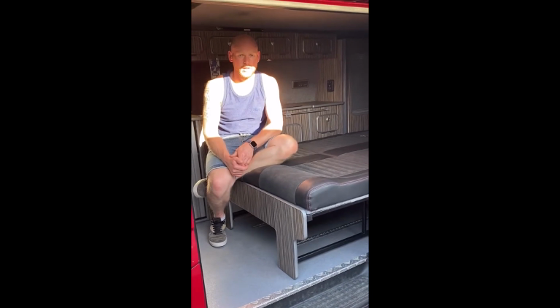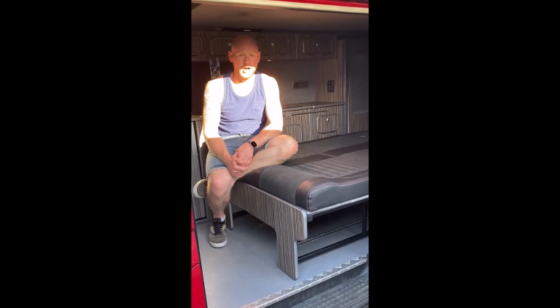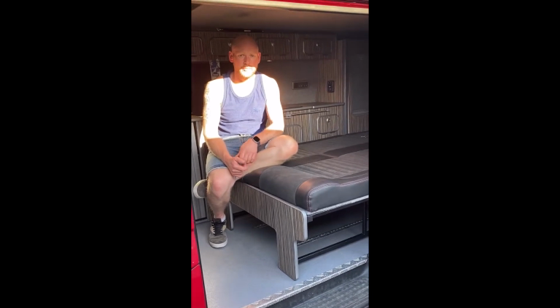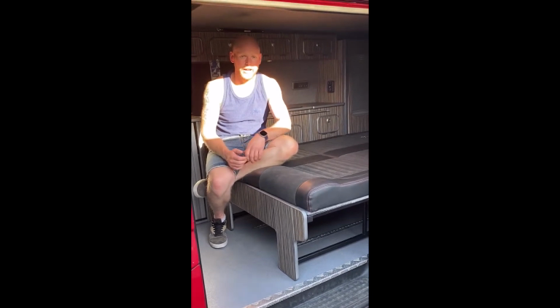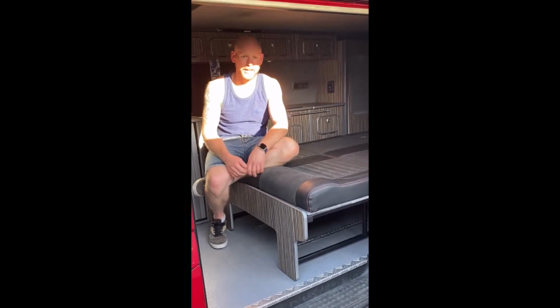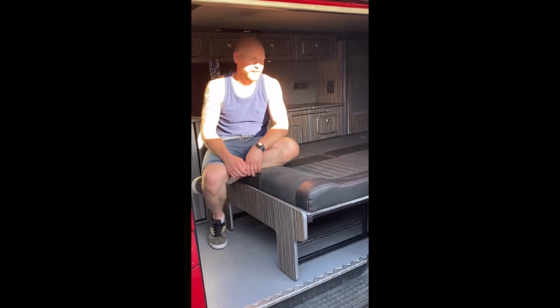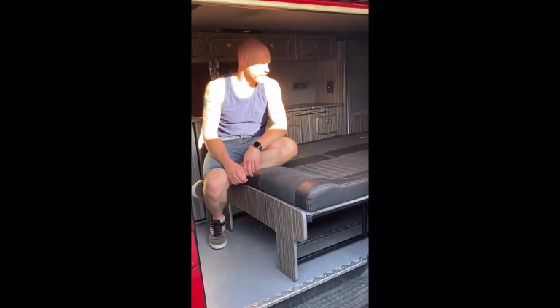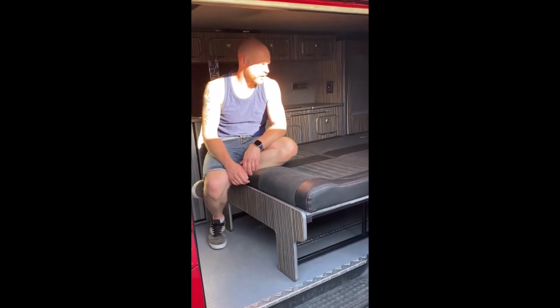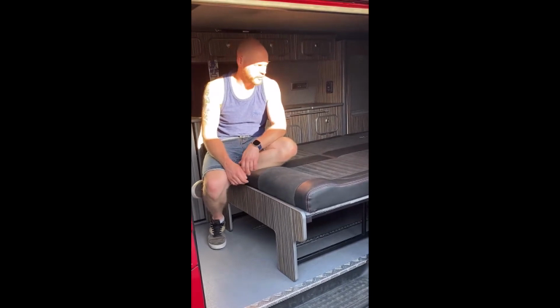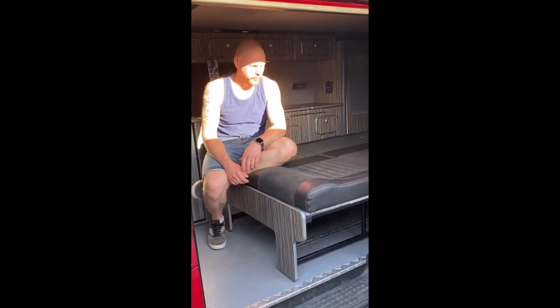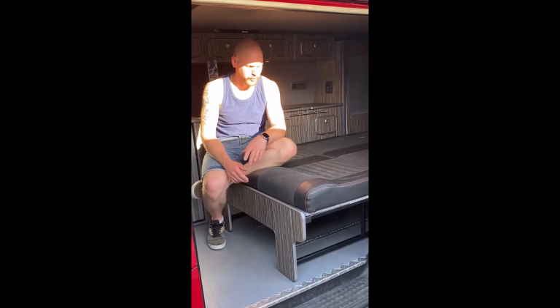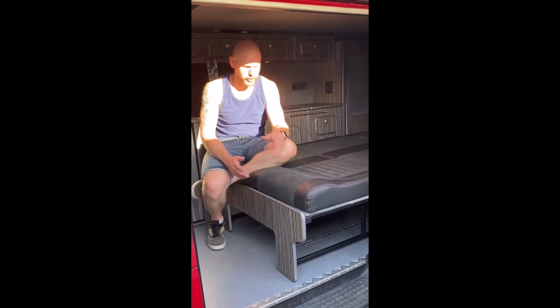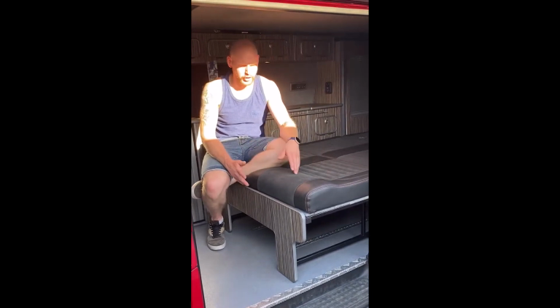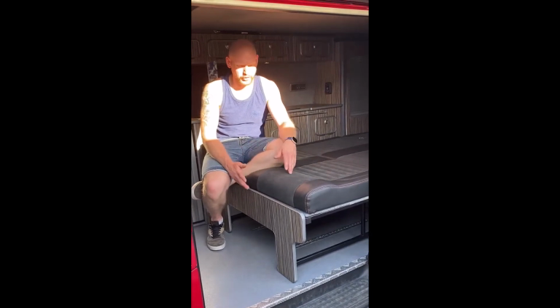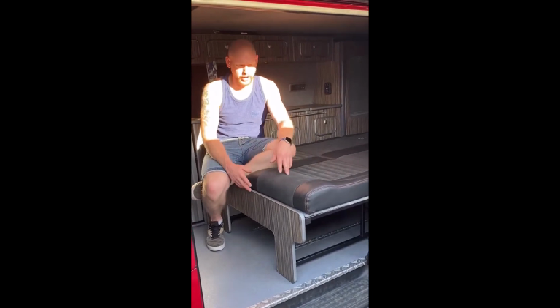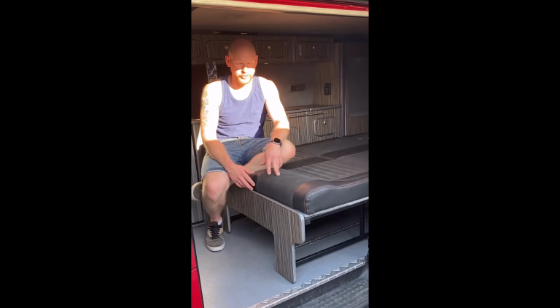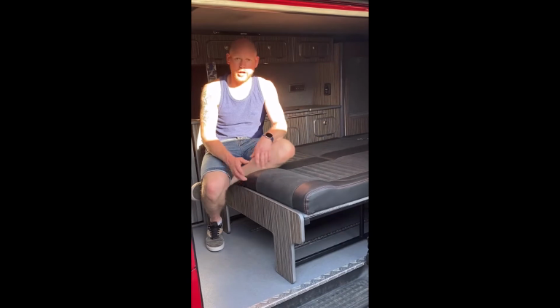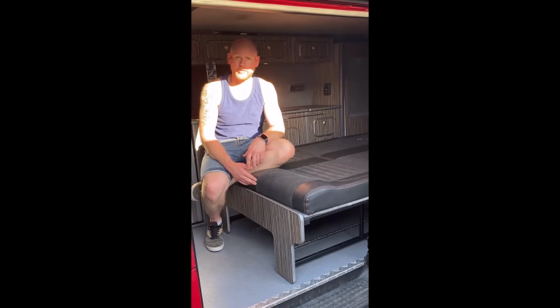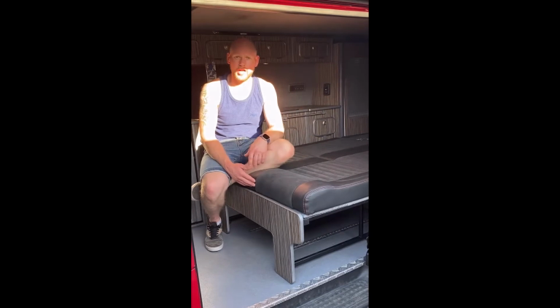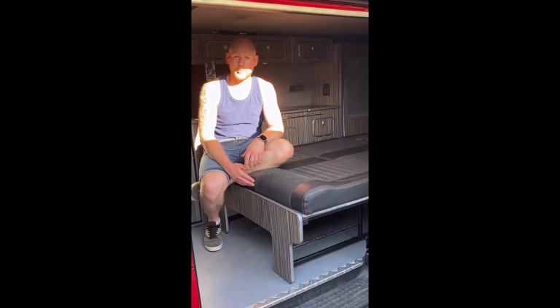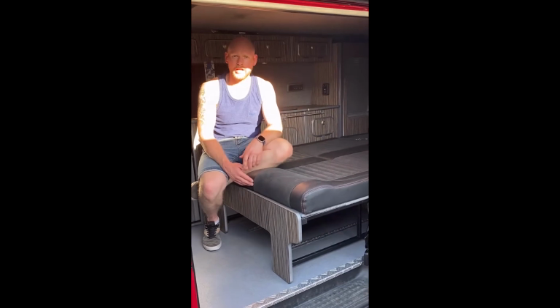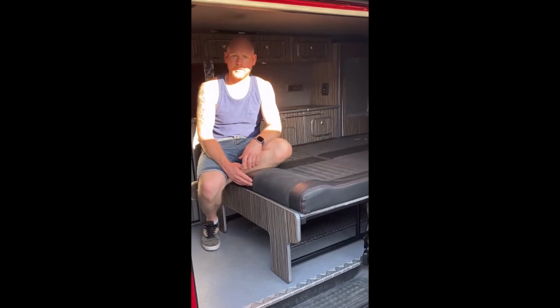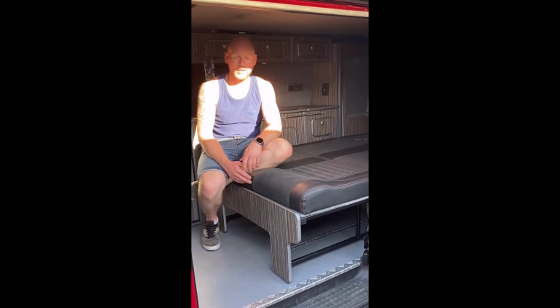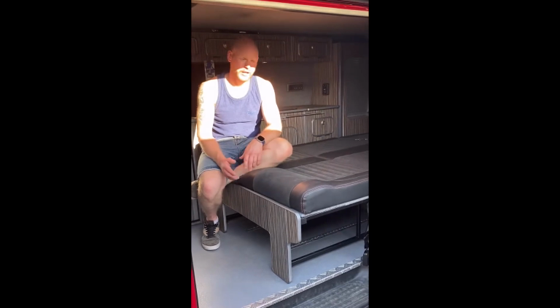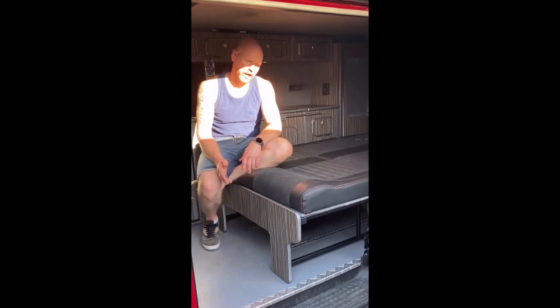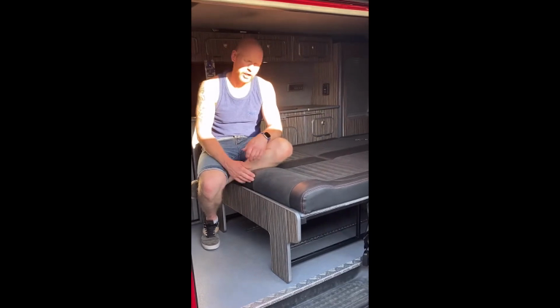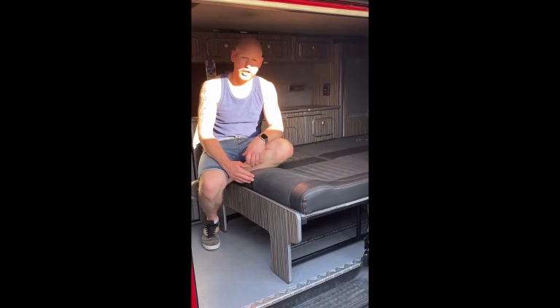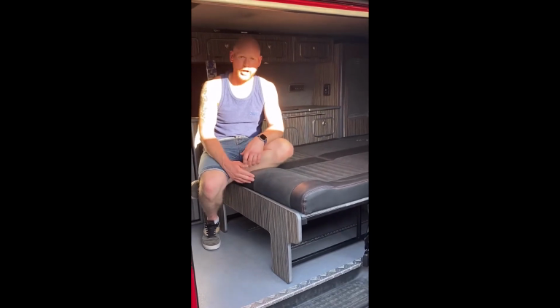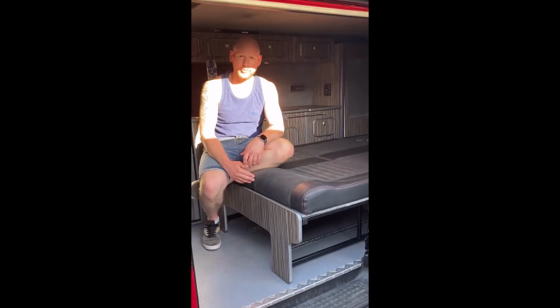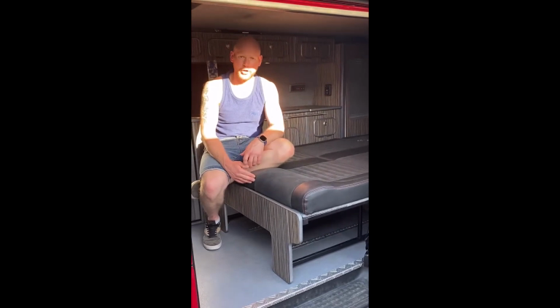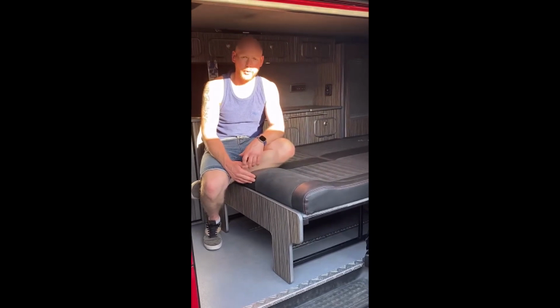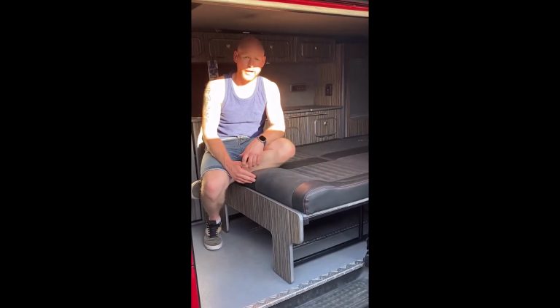Hi, Matt here. So we've just showed you in the last video how to get the bed out. Now we're going to show you how to put it away again.